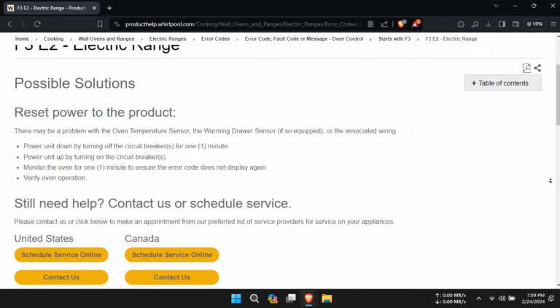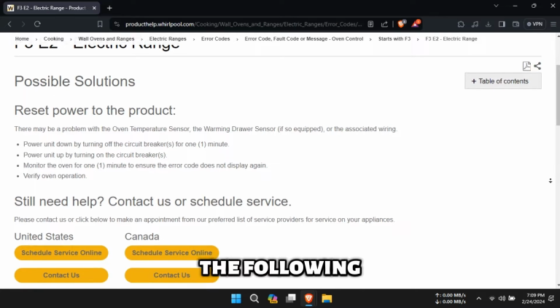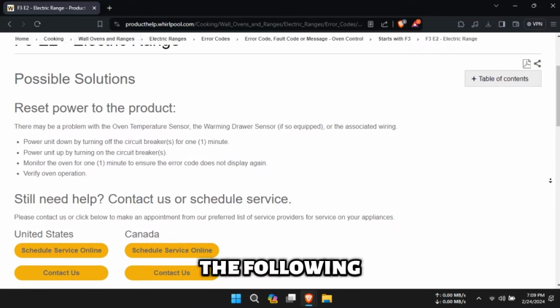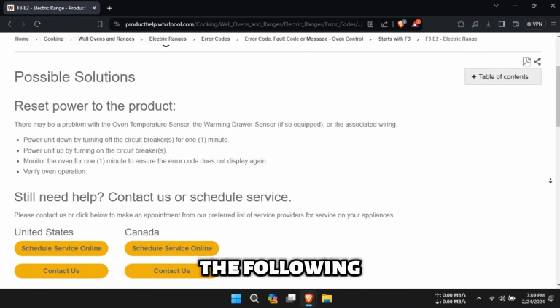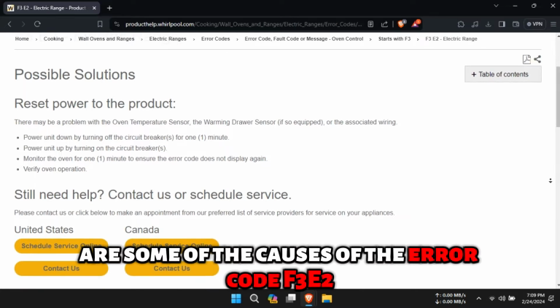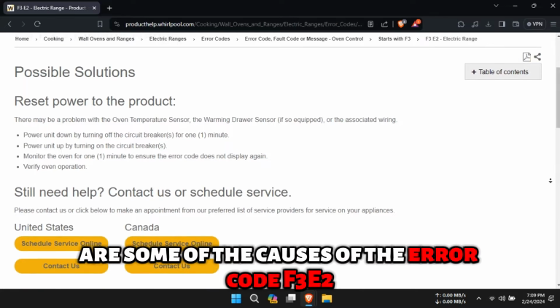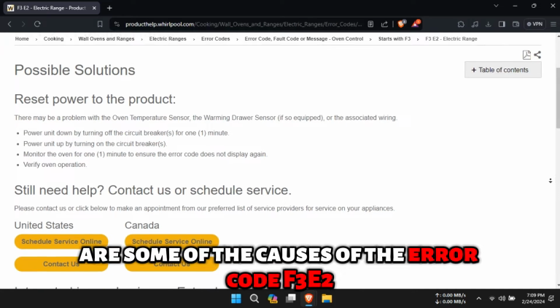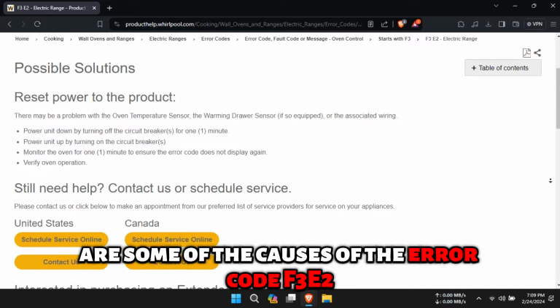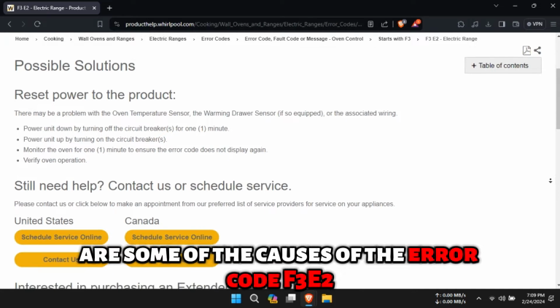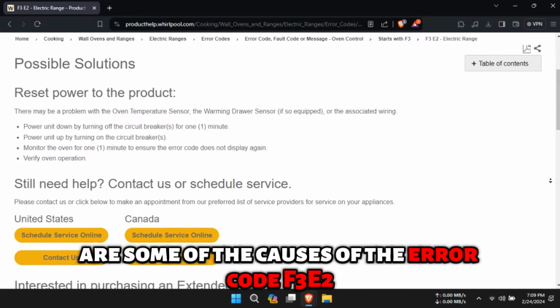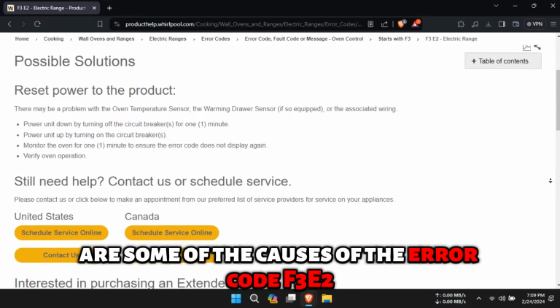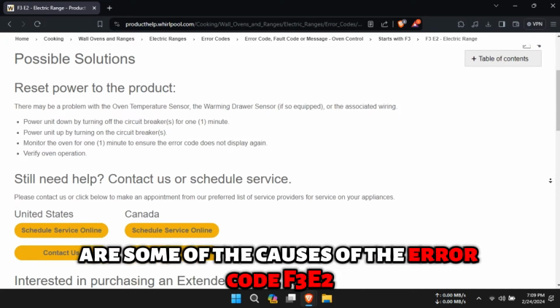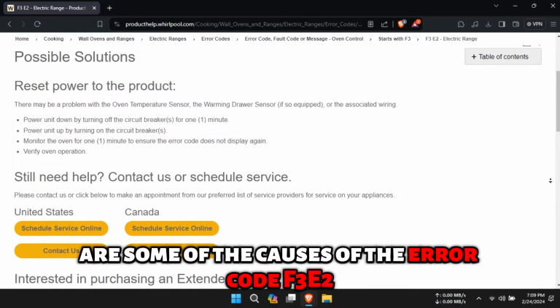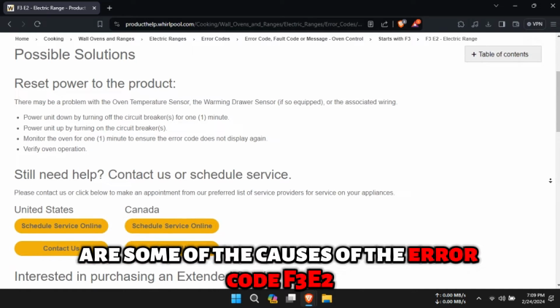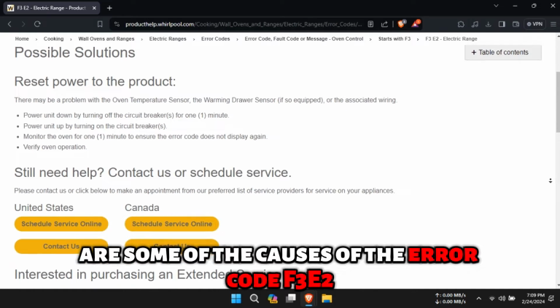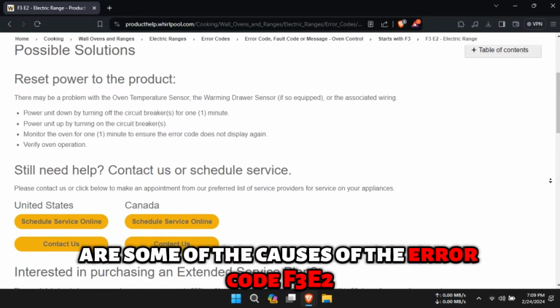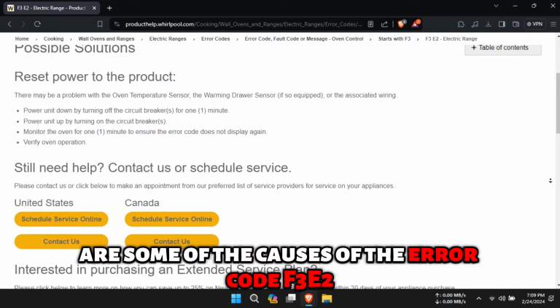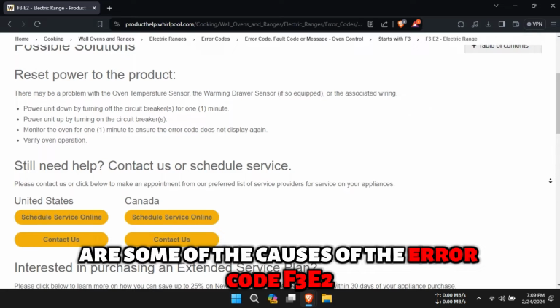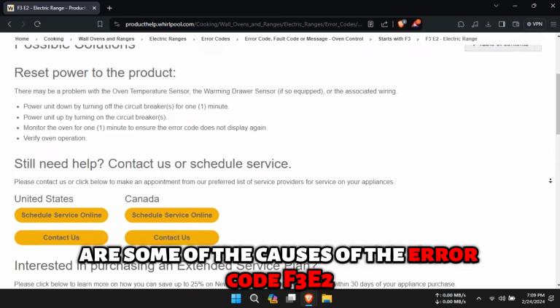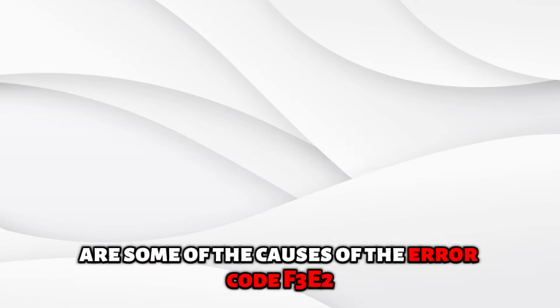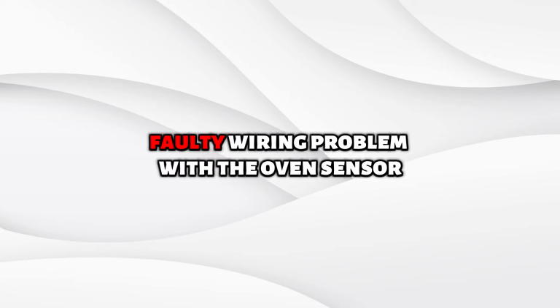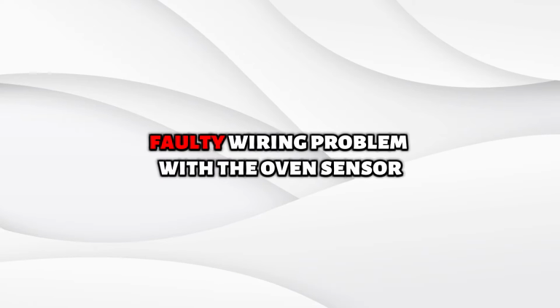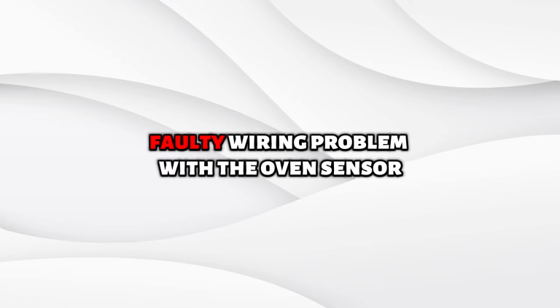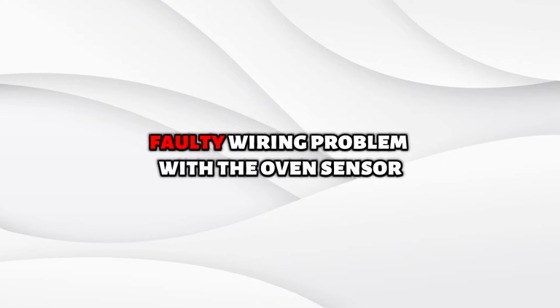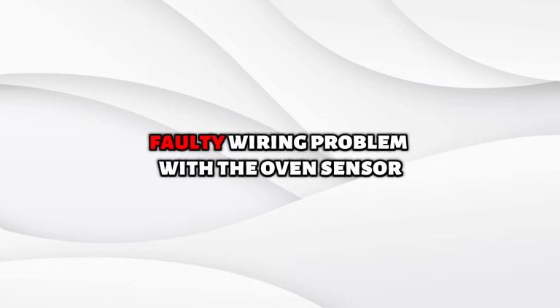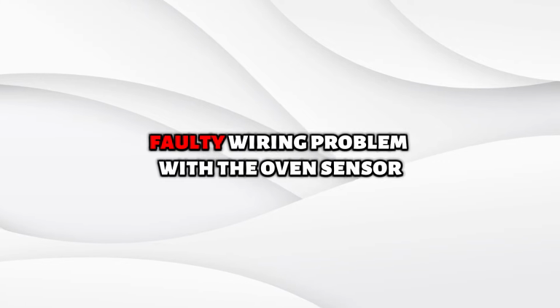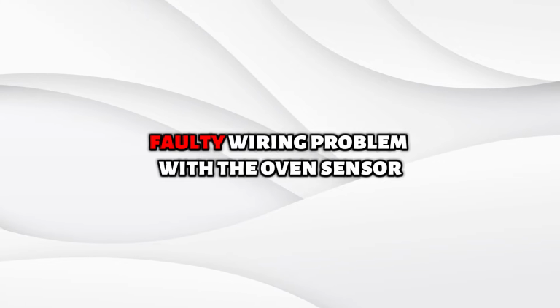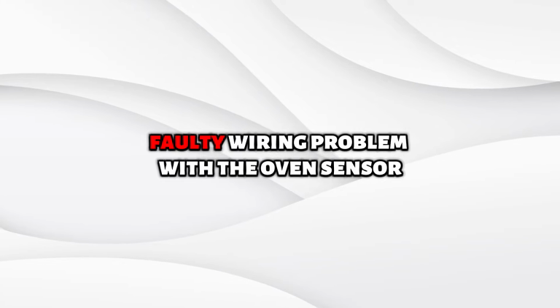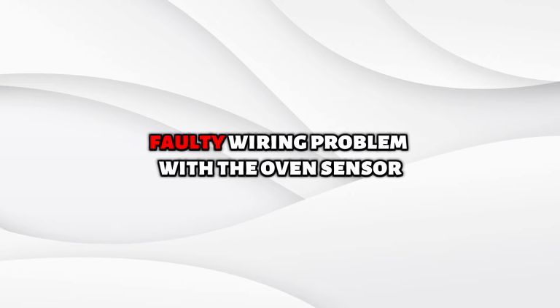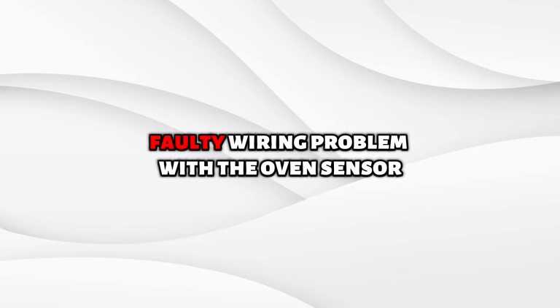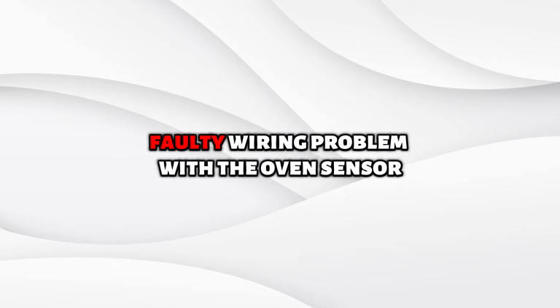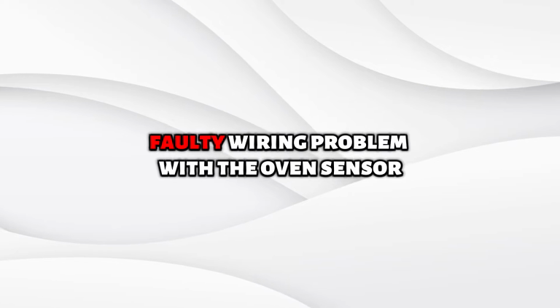The following are some of the causes of the error code F3E2: faulty wiring and a problem with the oven sensor.